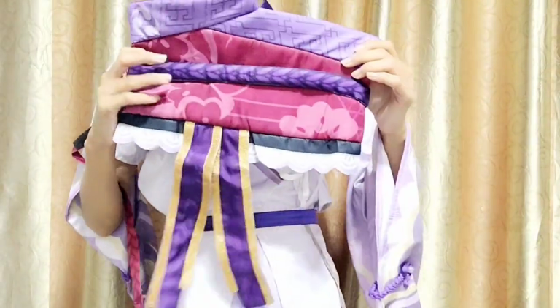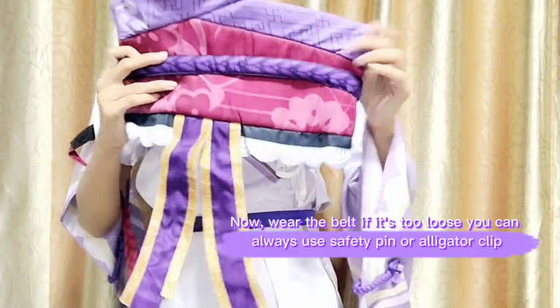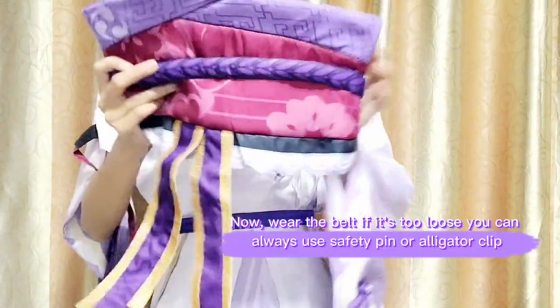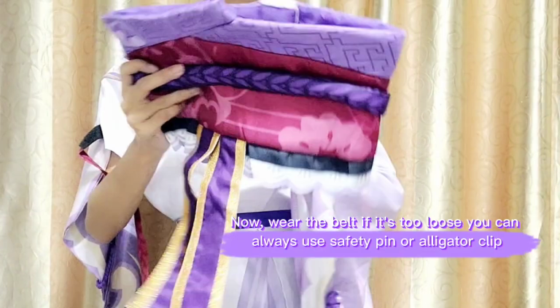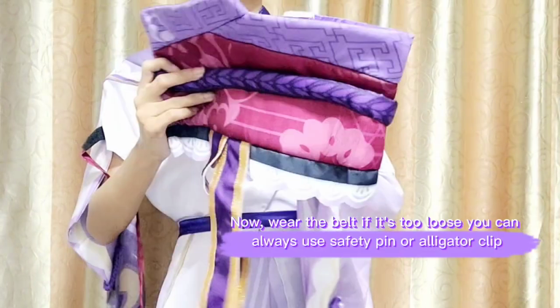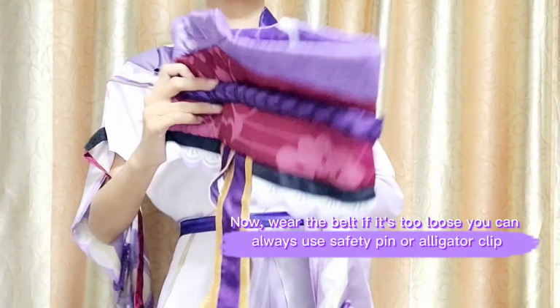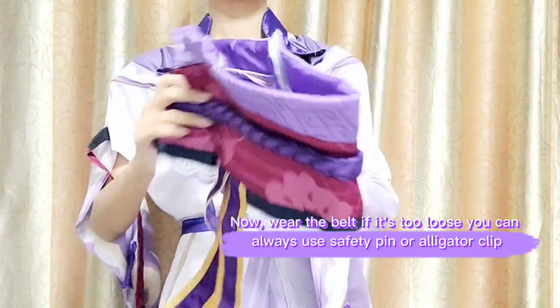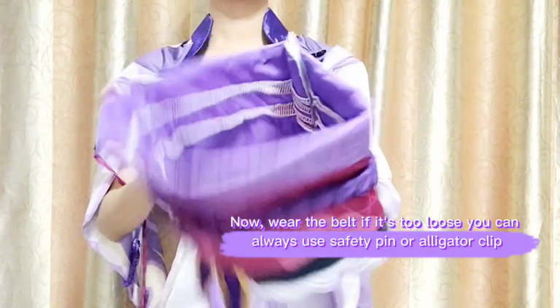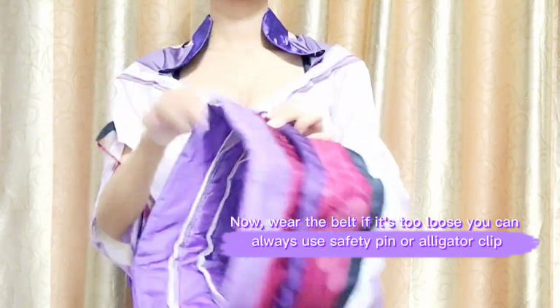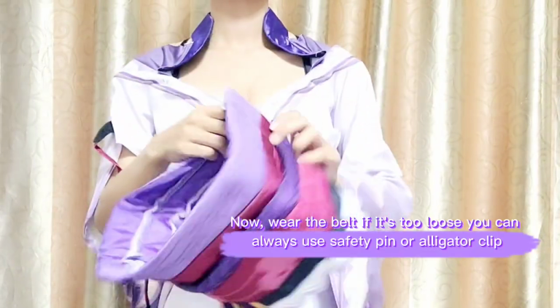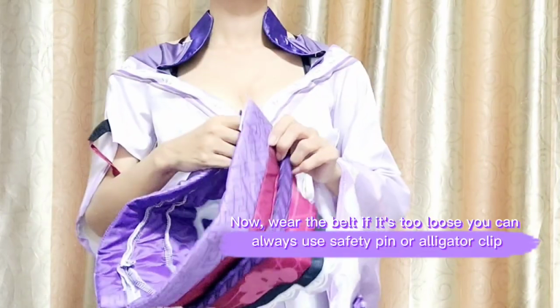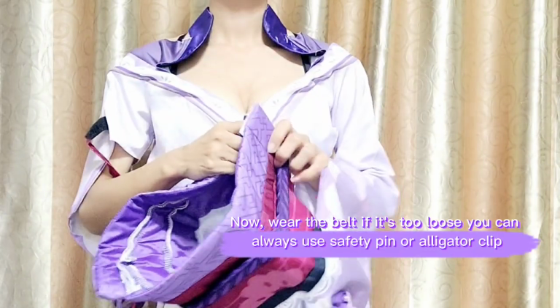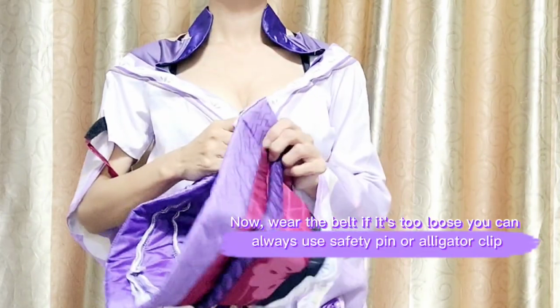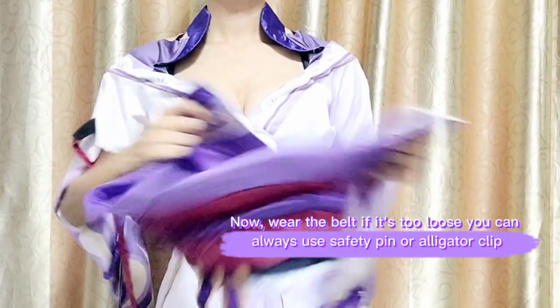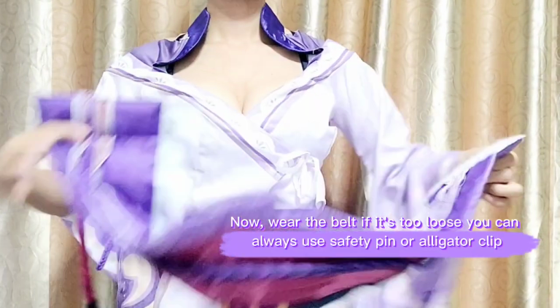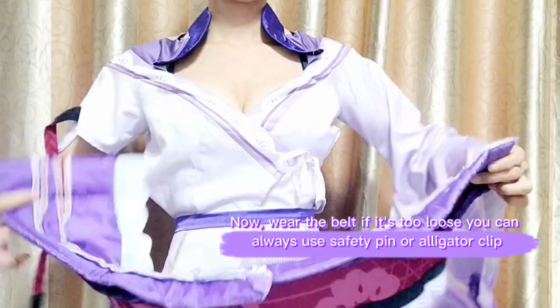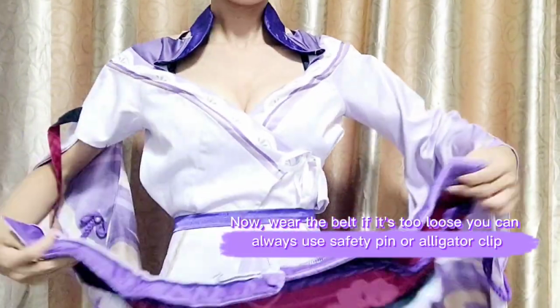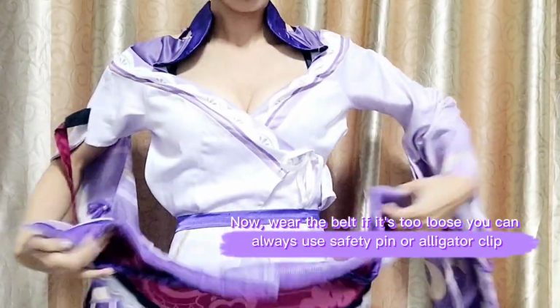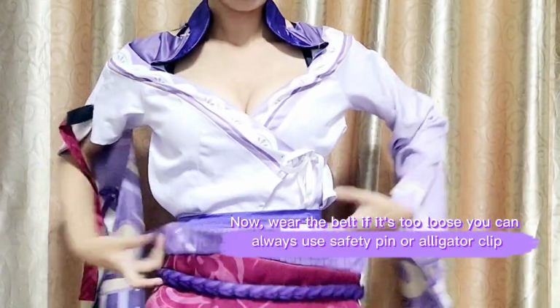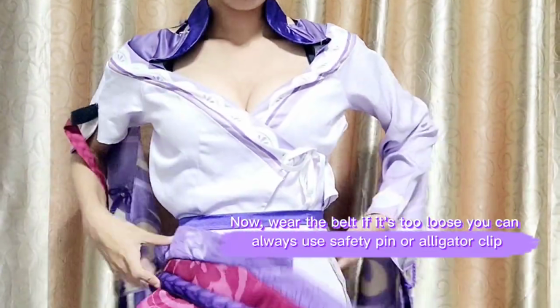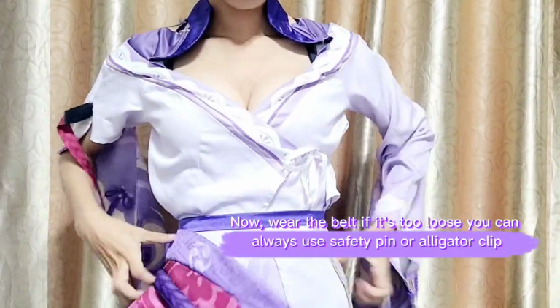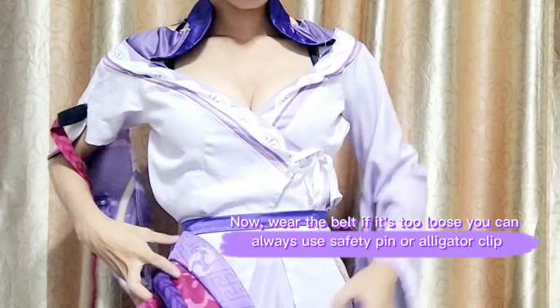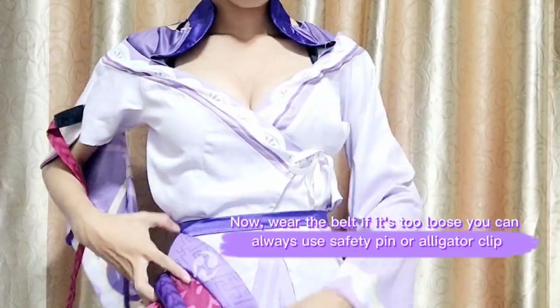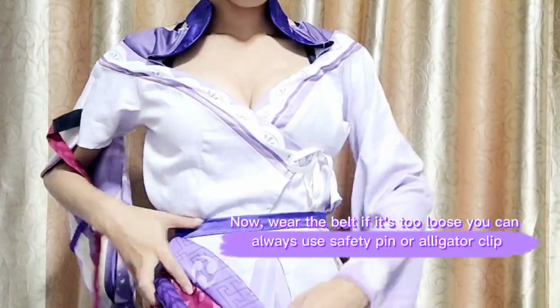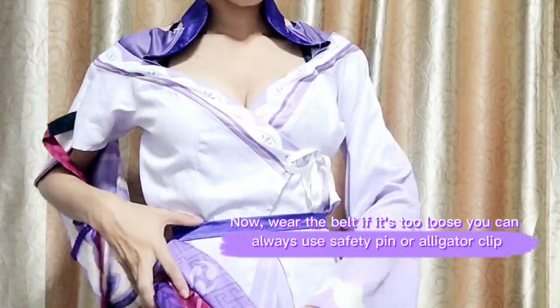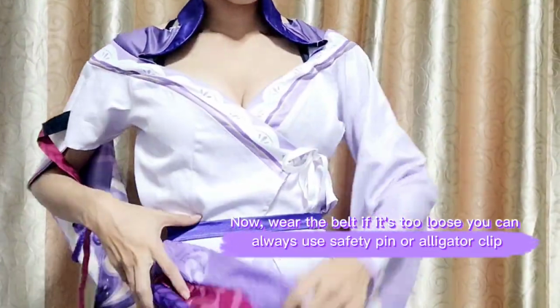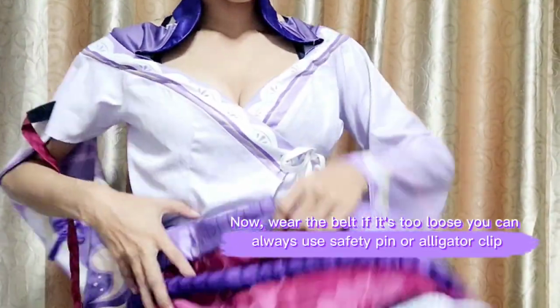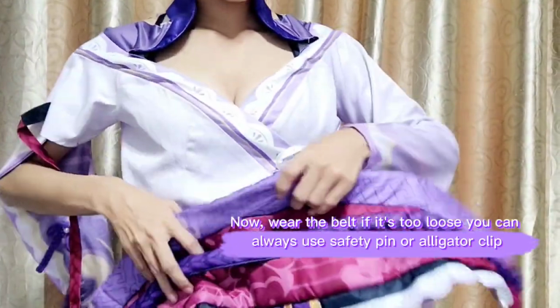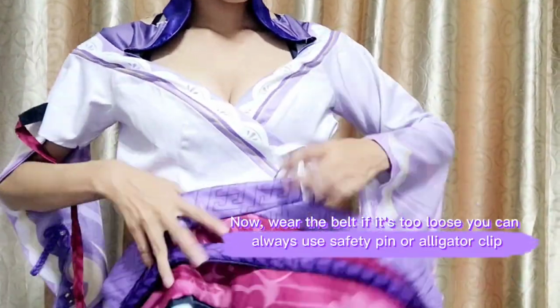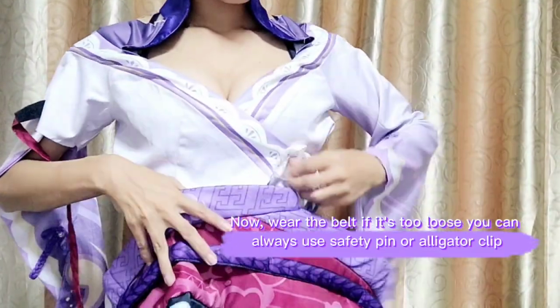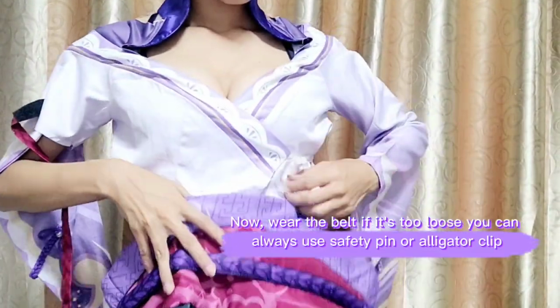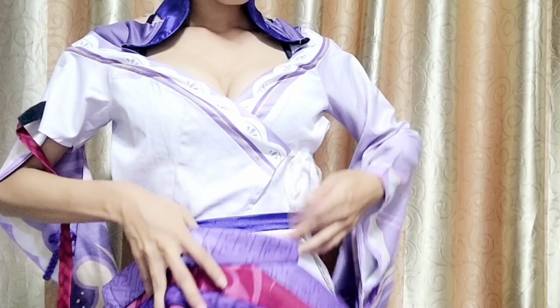Now wear the belt. If it's too loose, you can always use a safety pin or alligator clip.